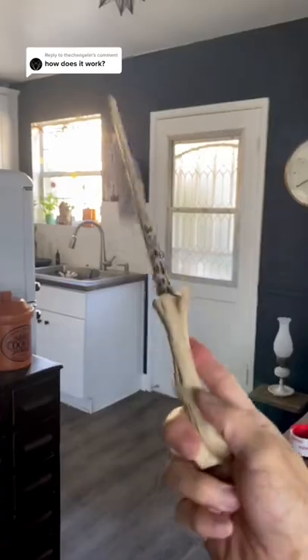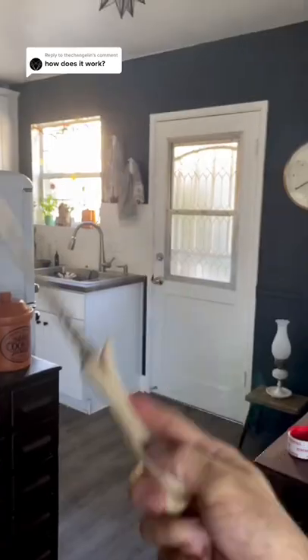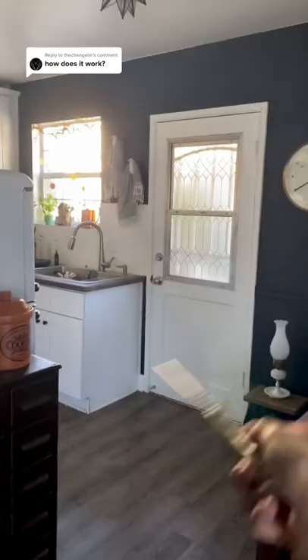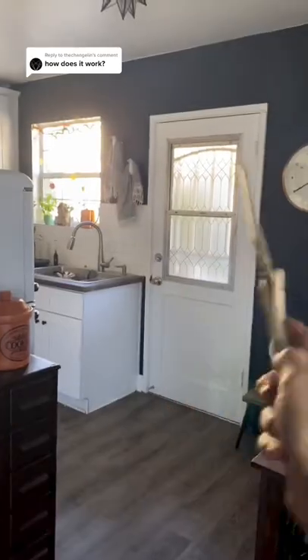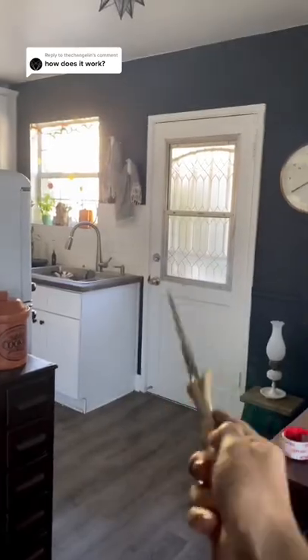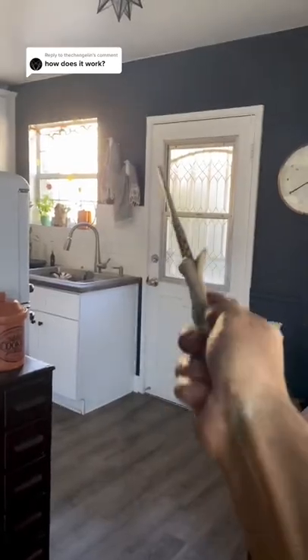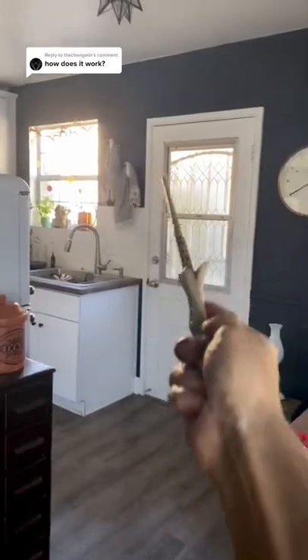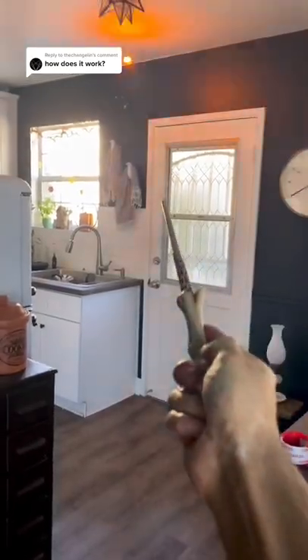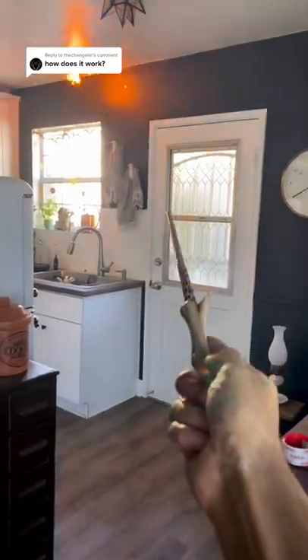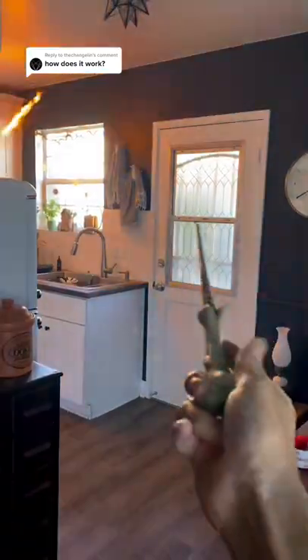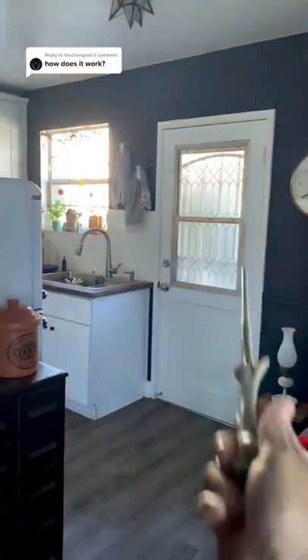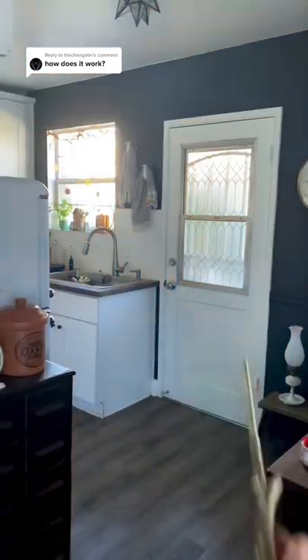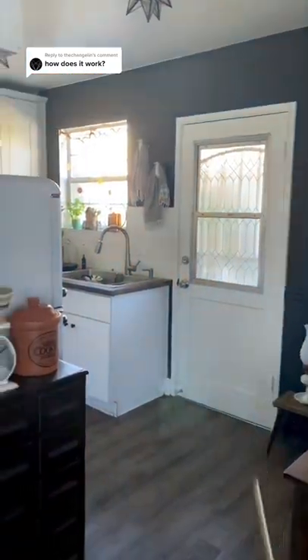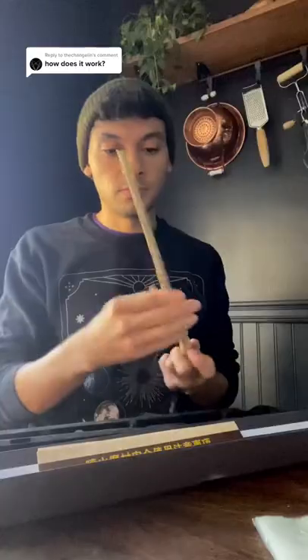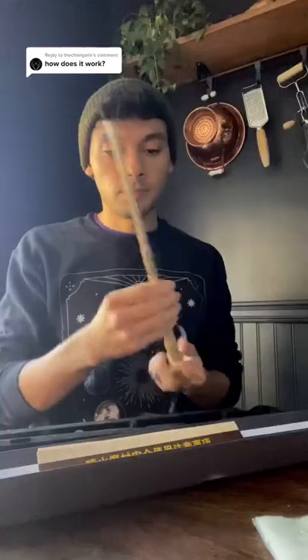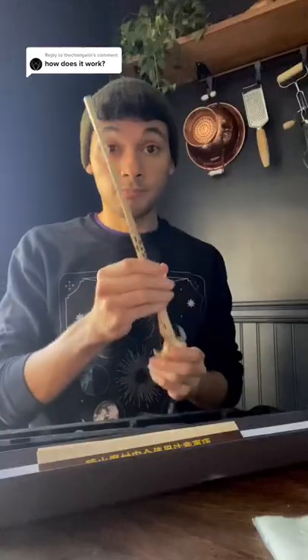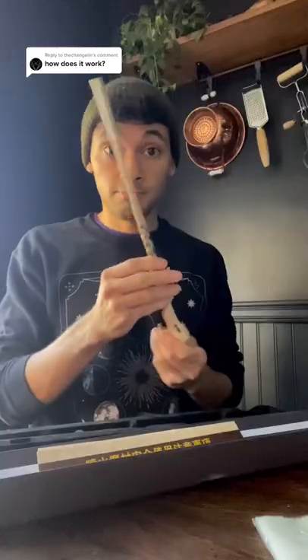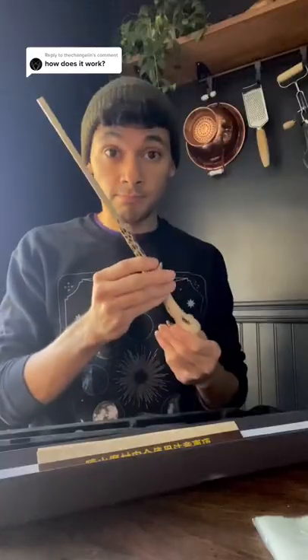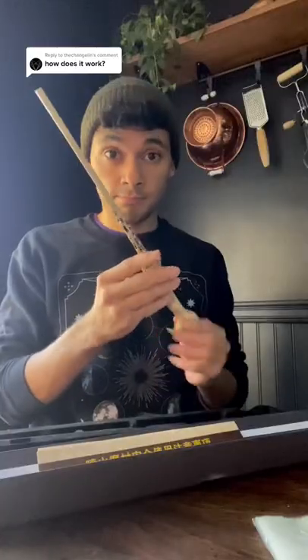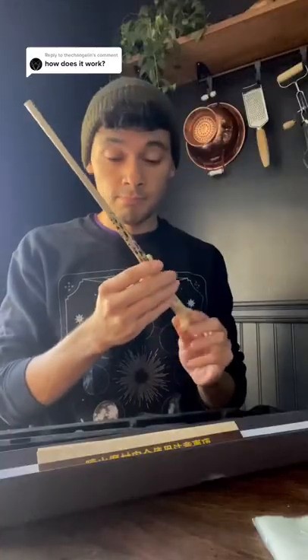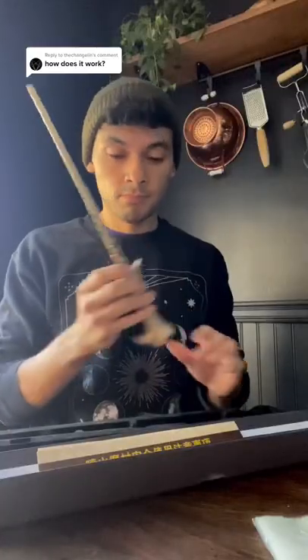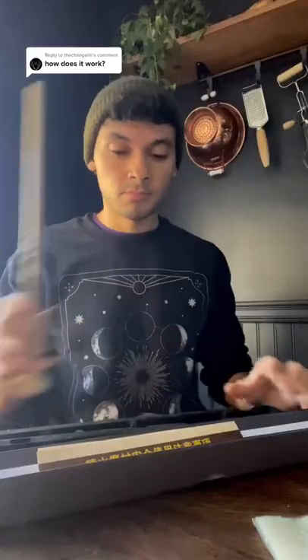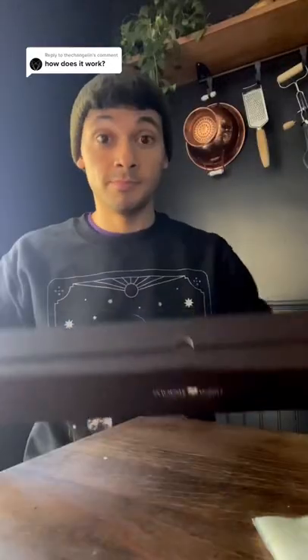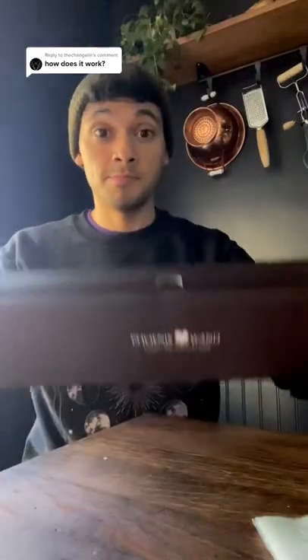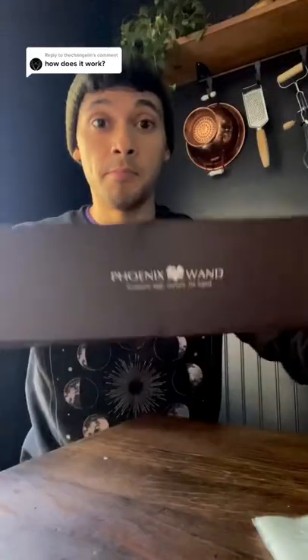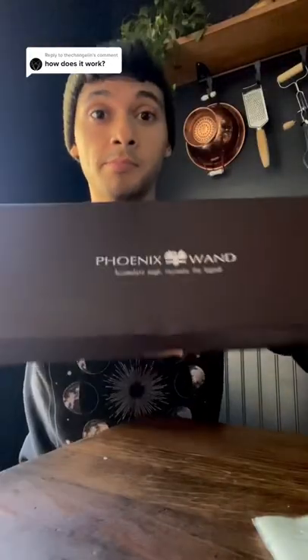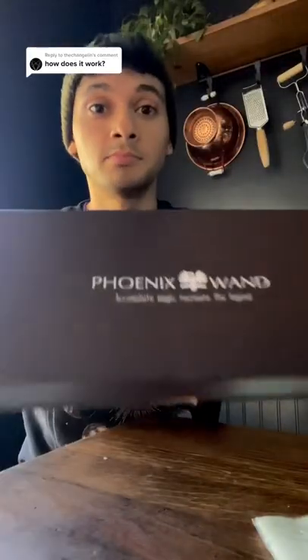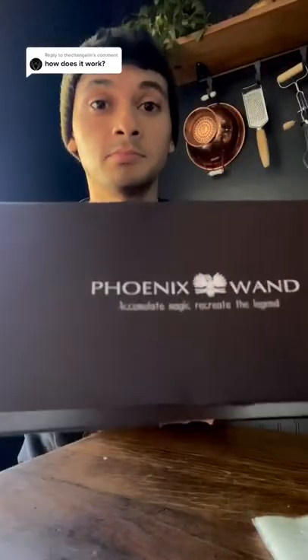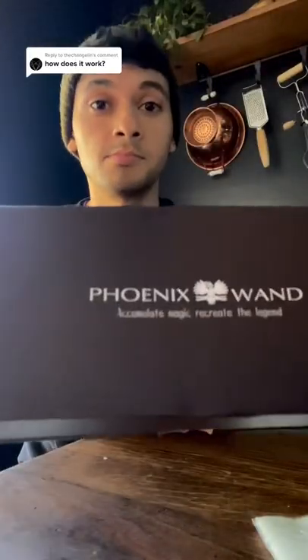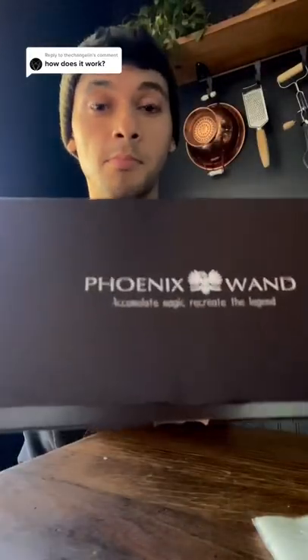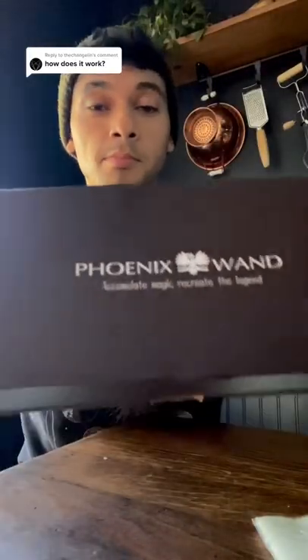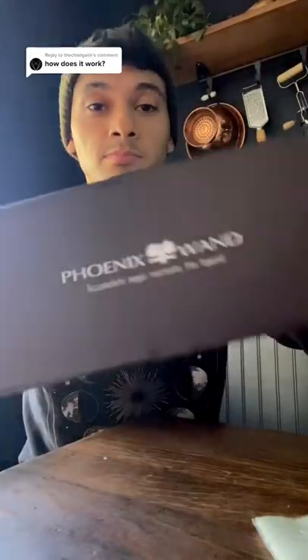Incendio! So this is the wand and it was sent to me from China.